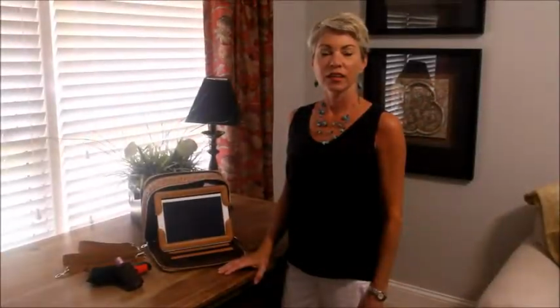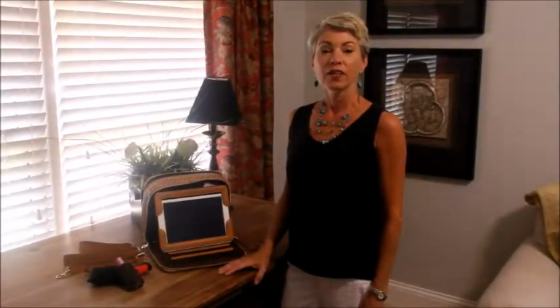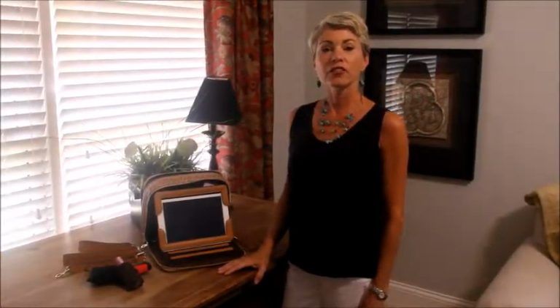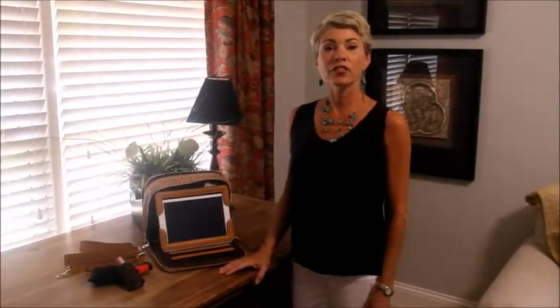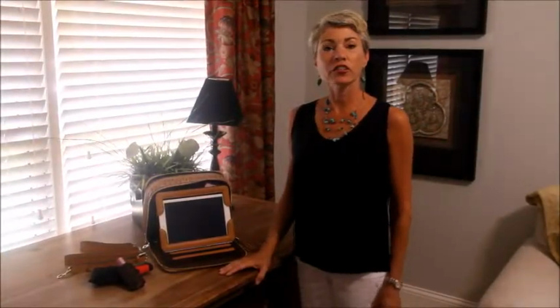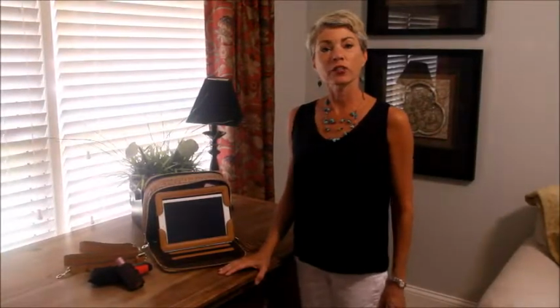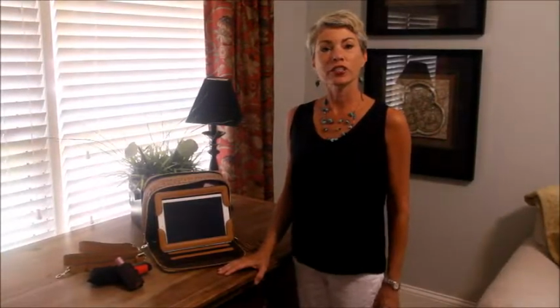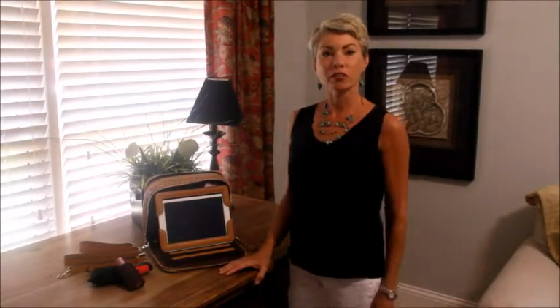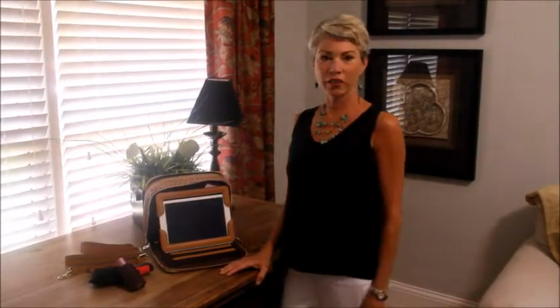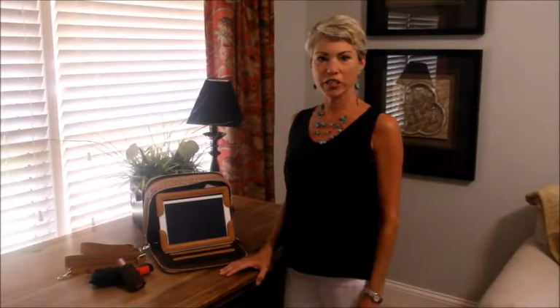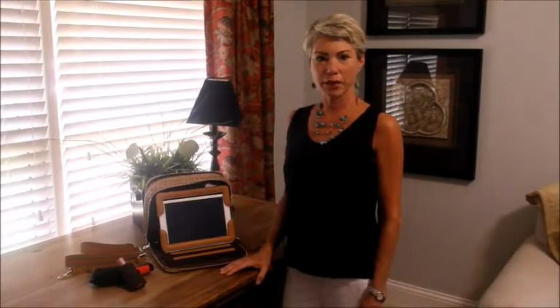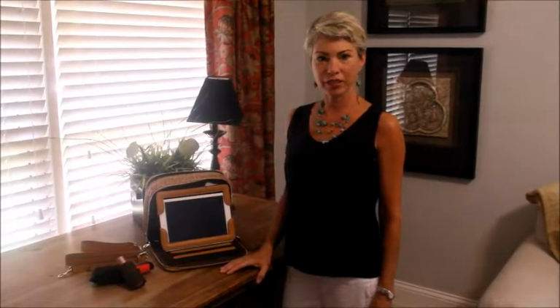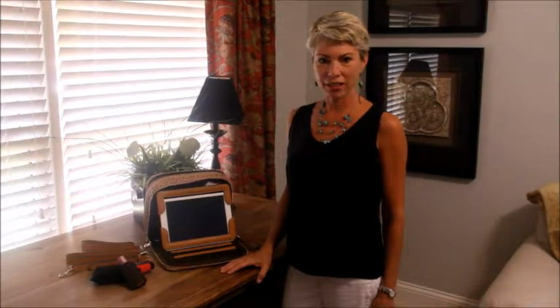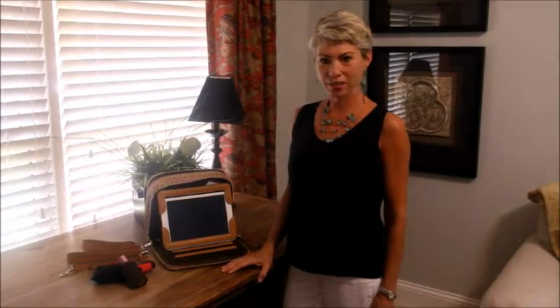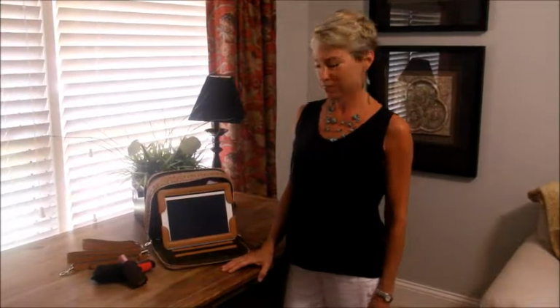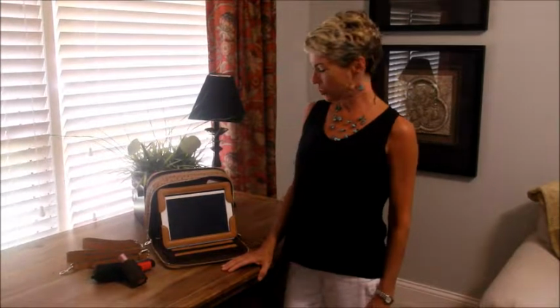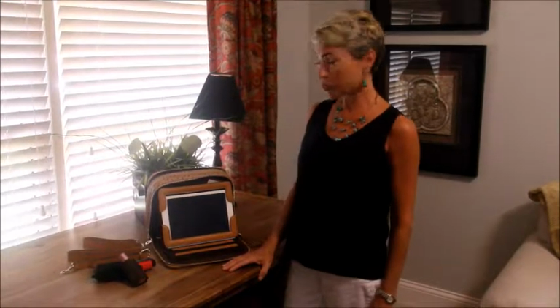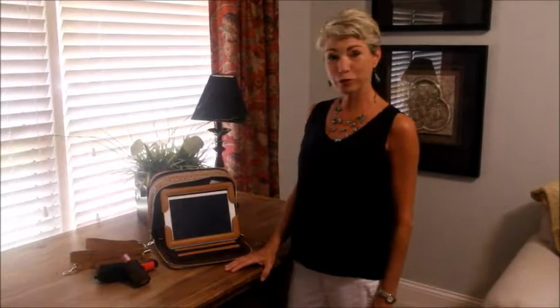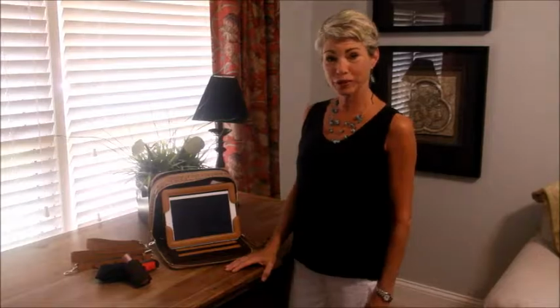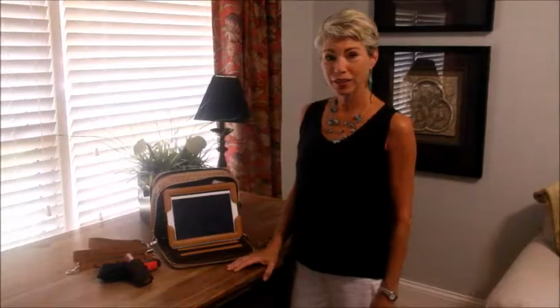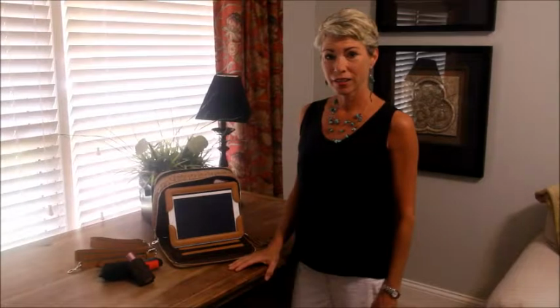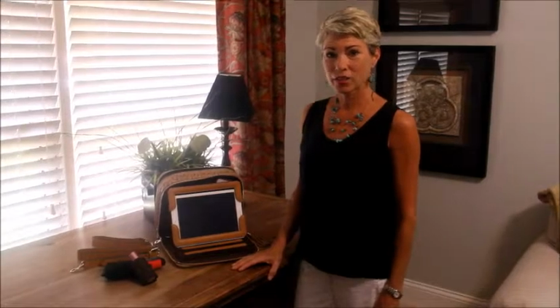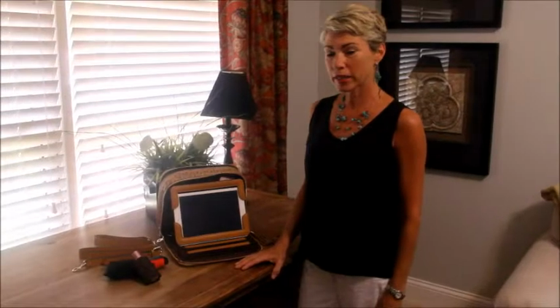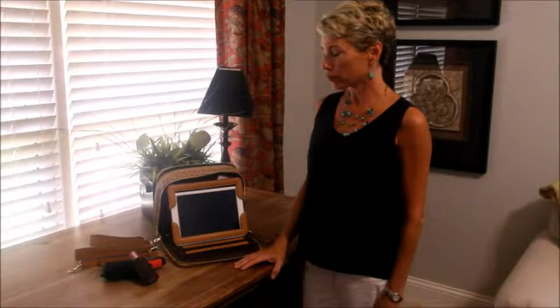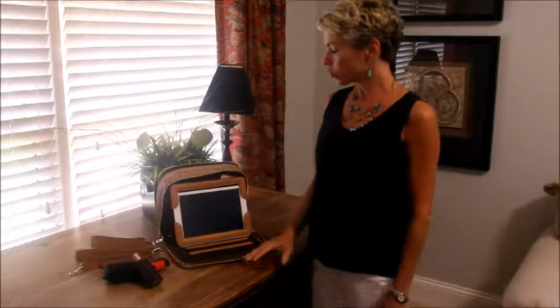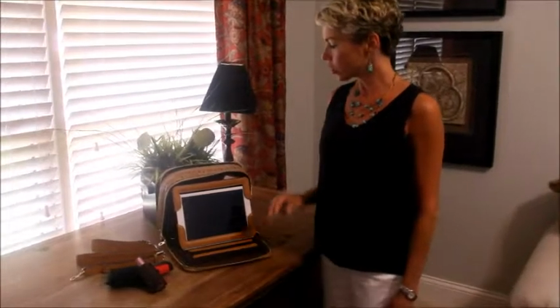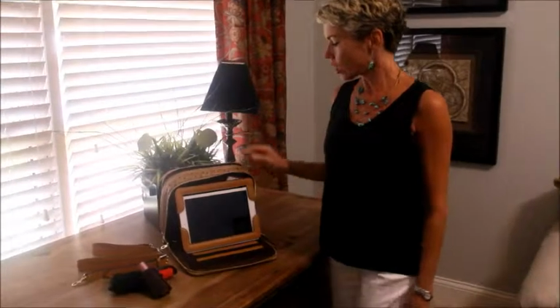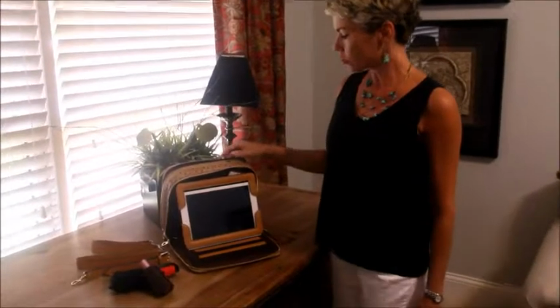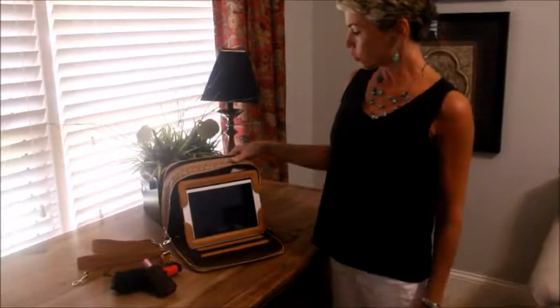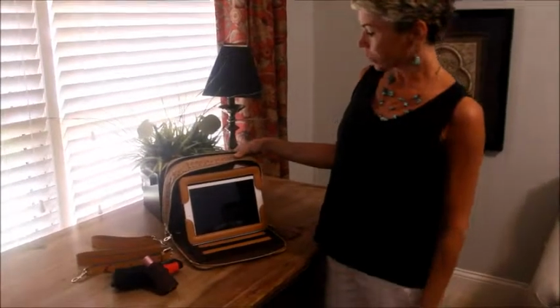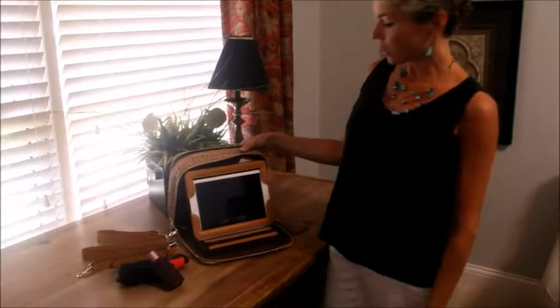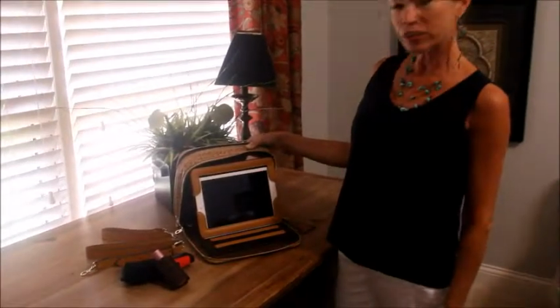This is our new concealed carry tablet case. Isn't it beautiful? It's made out of rich ostrich printed leather.